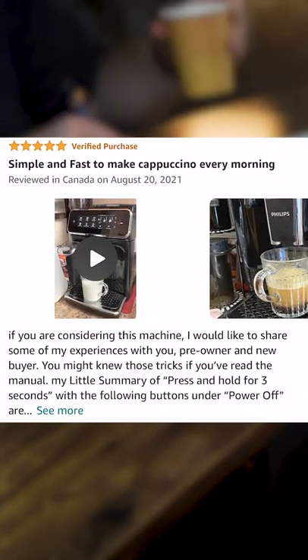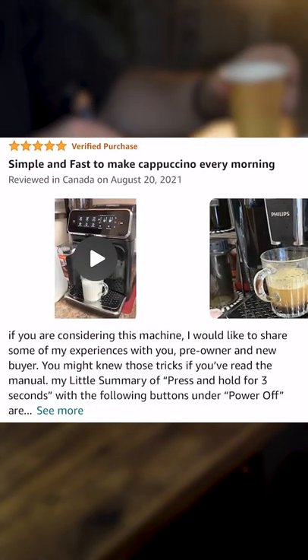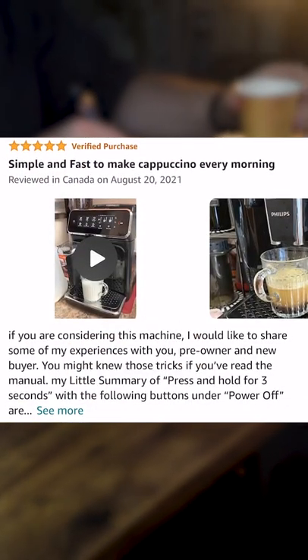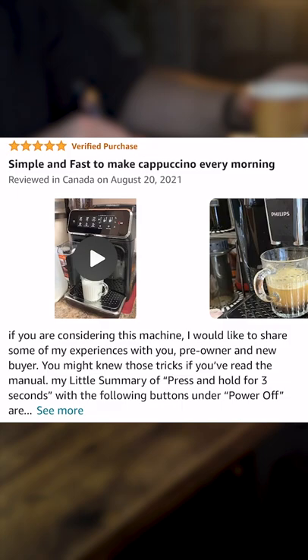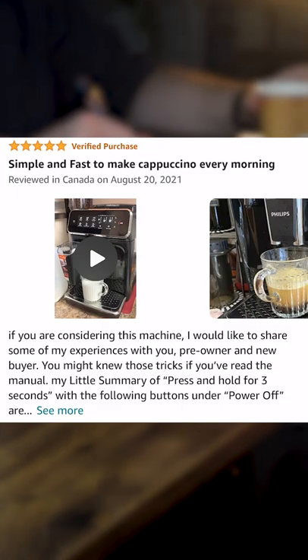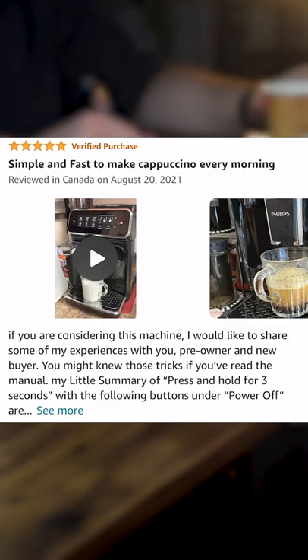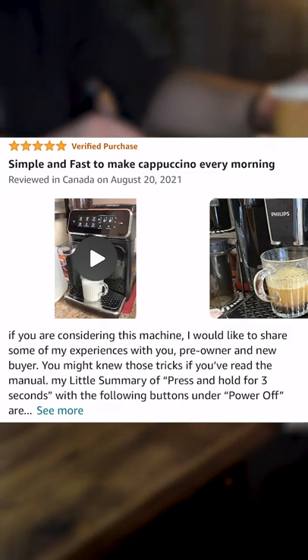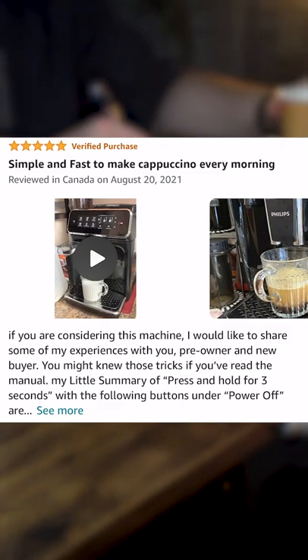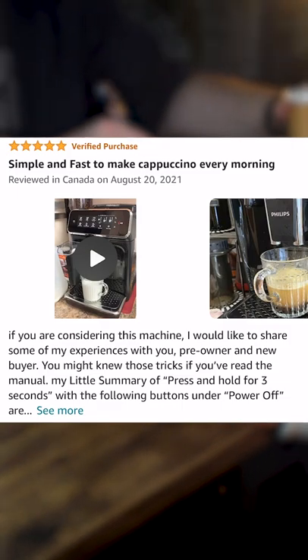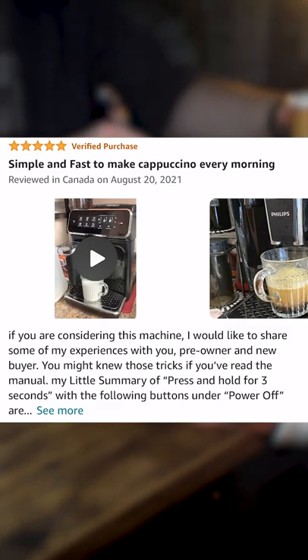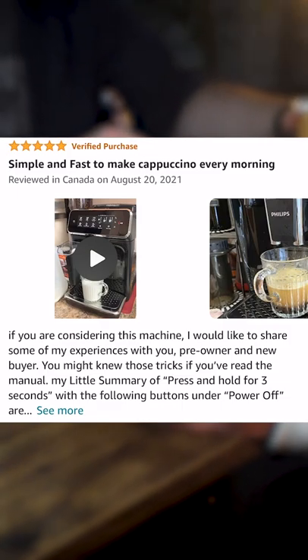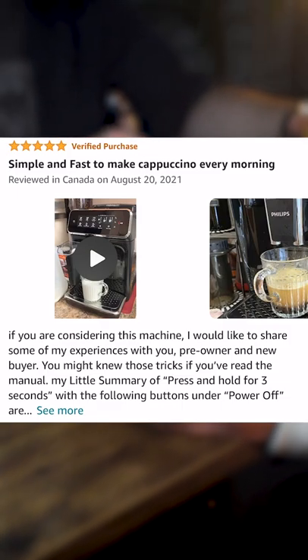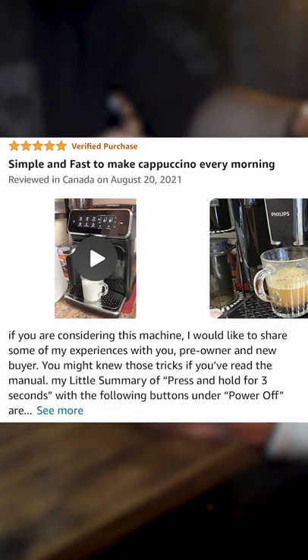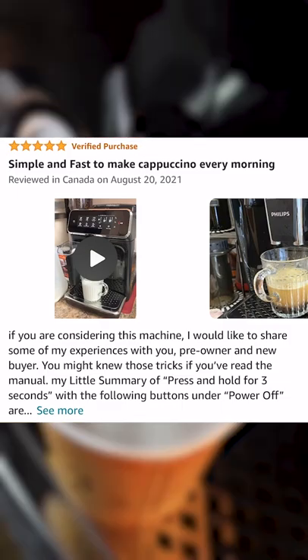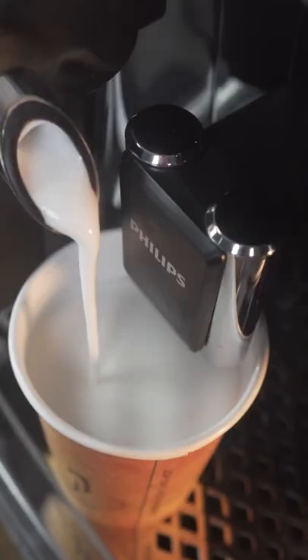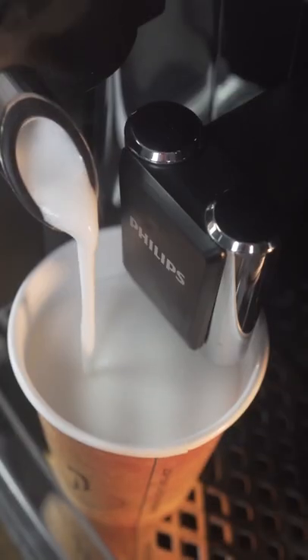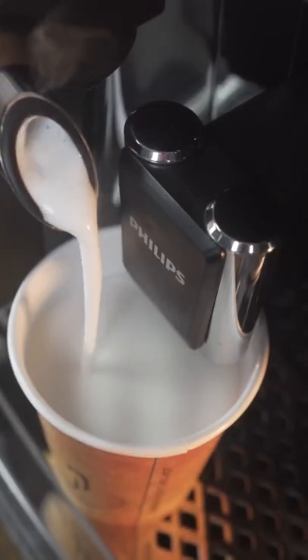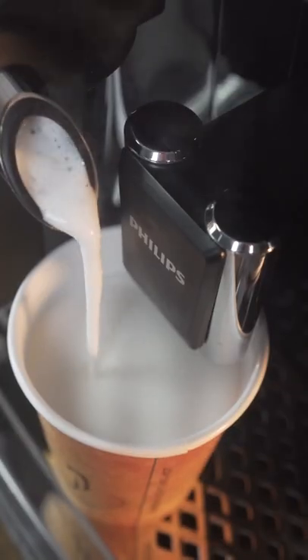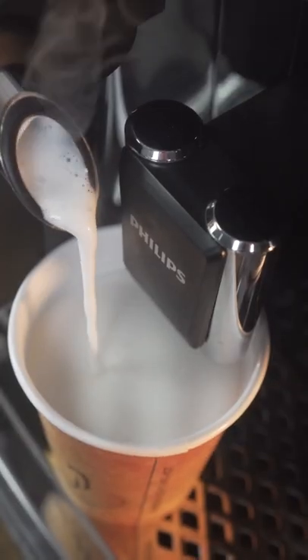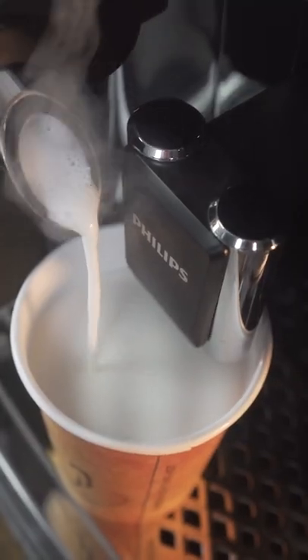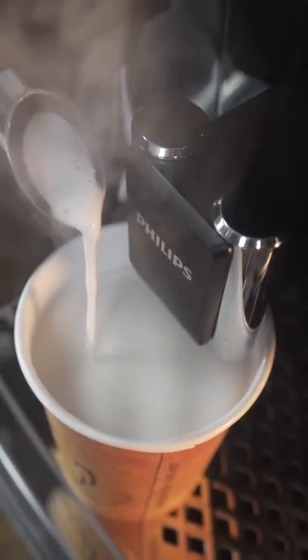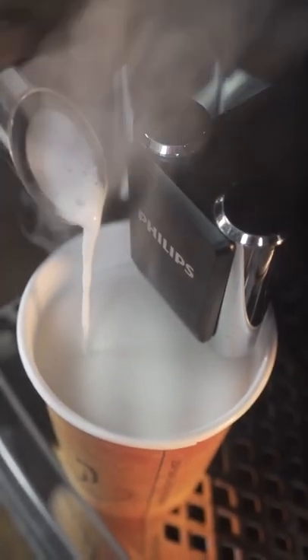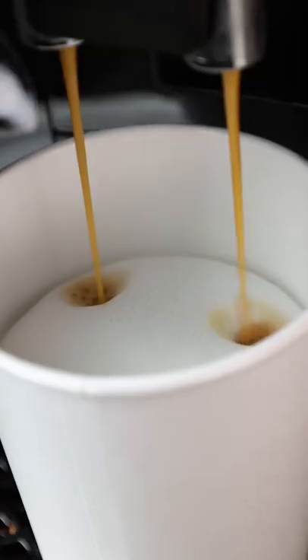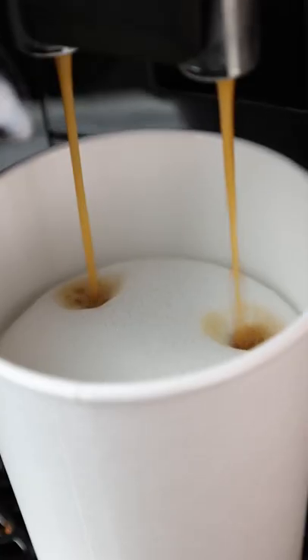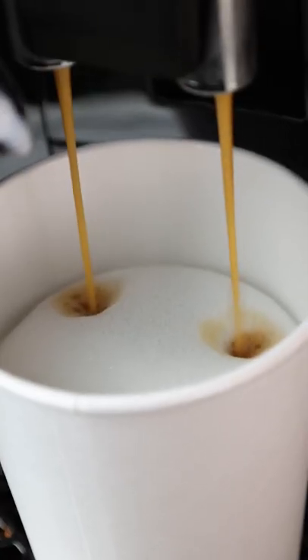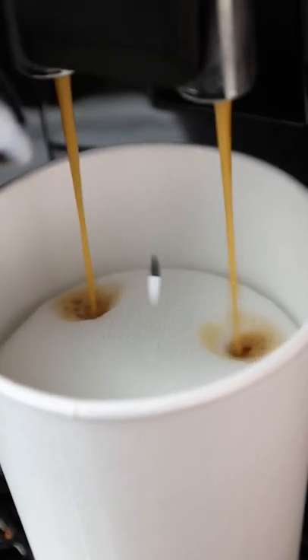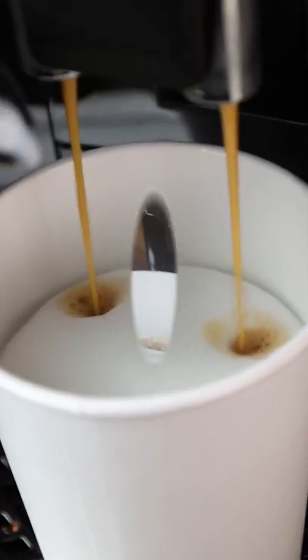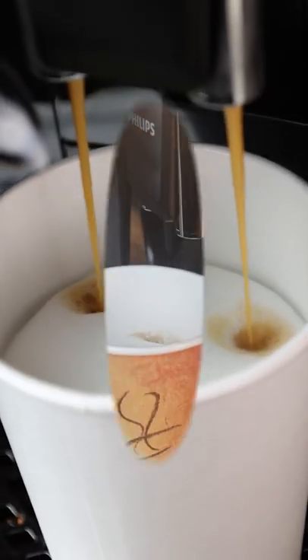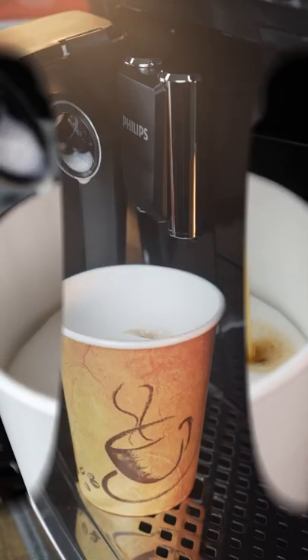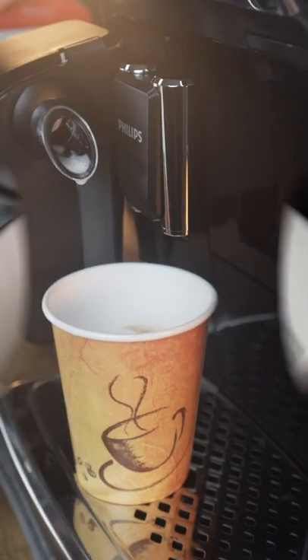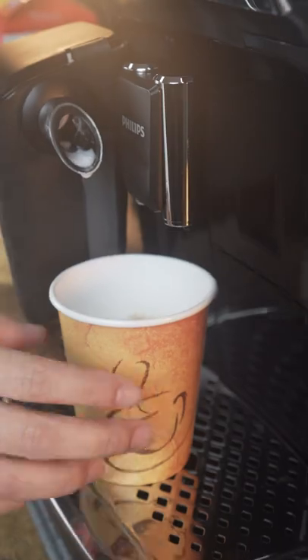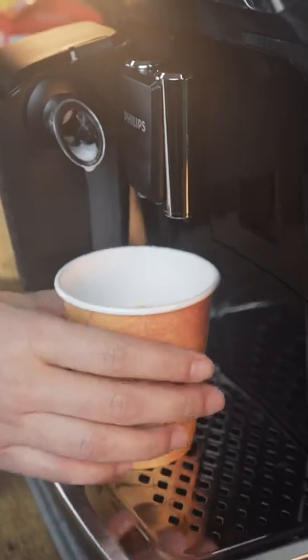If you're in the market for a fully automatic espresso machine, give this one by Philips a look. Support our channel by clicking our Amazon link, and we'll see you in the next one.